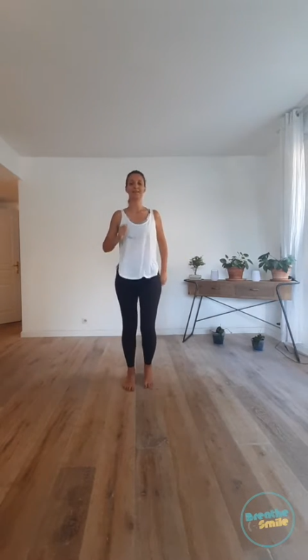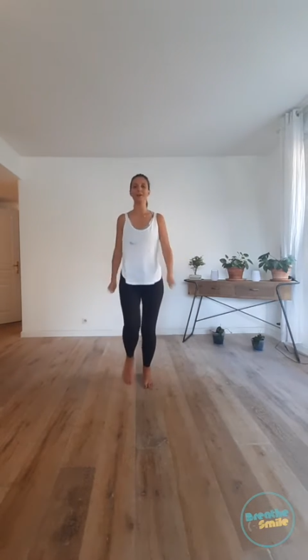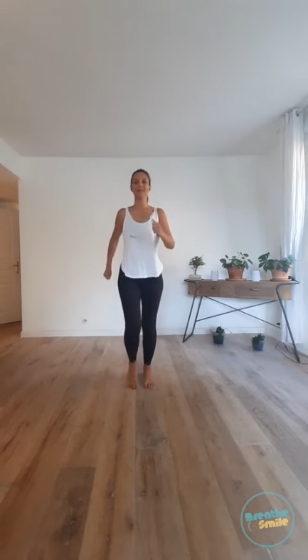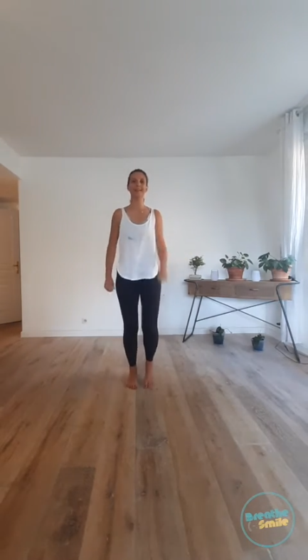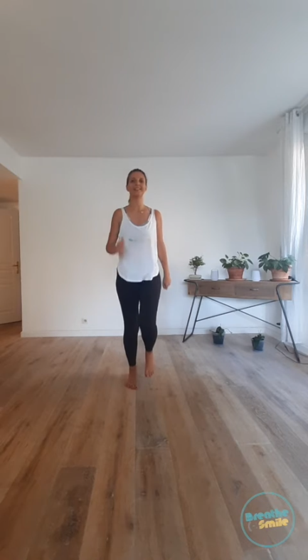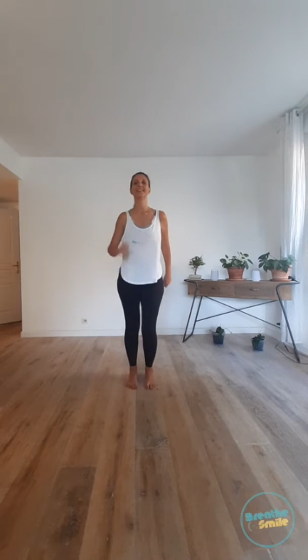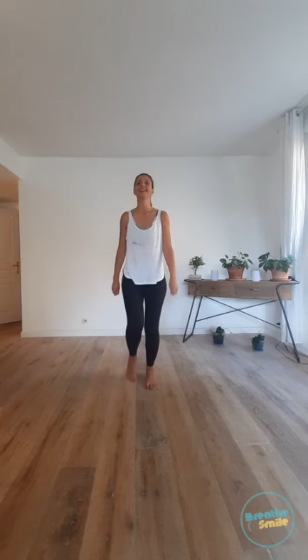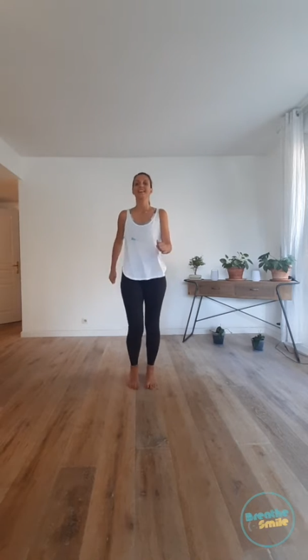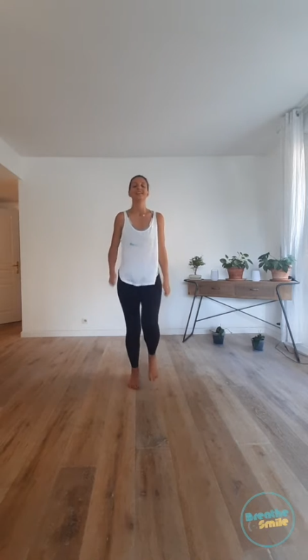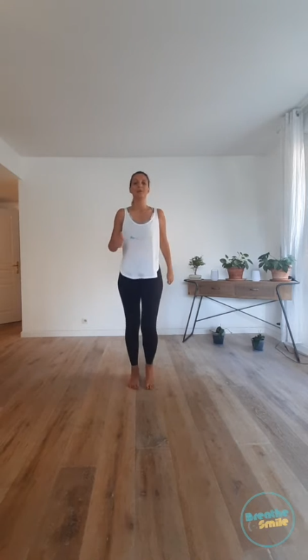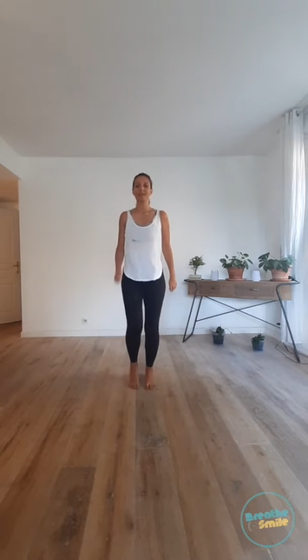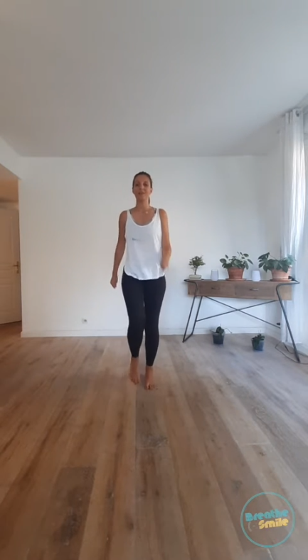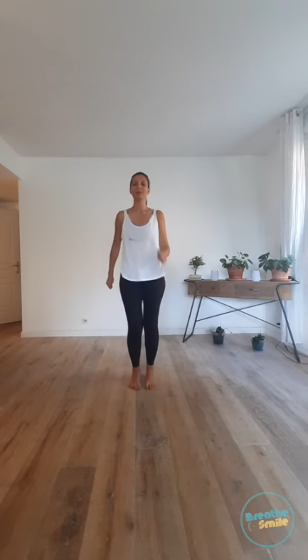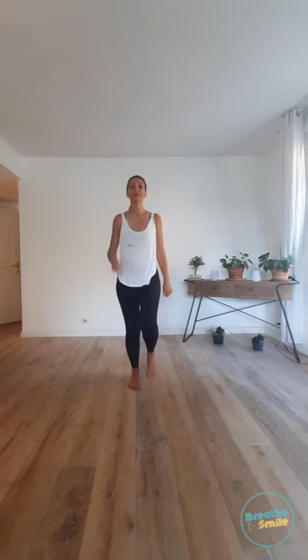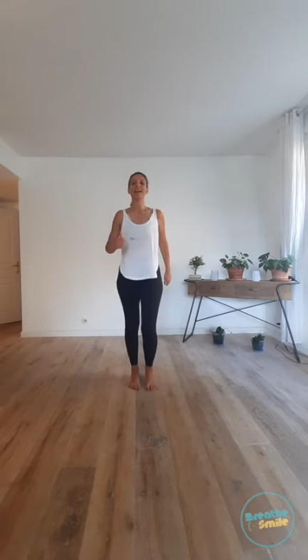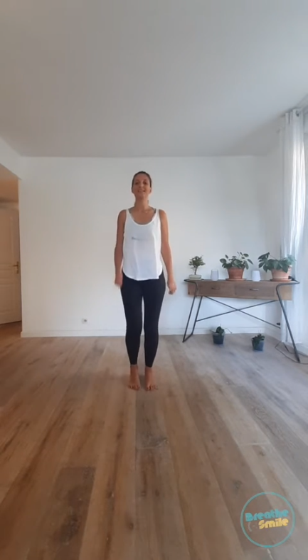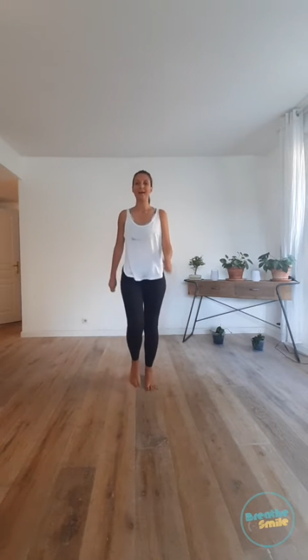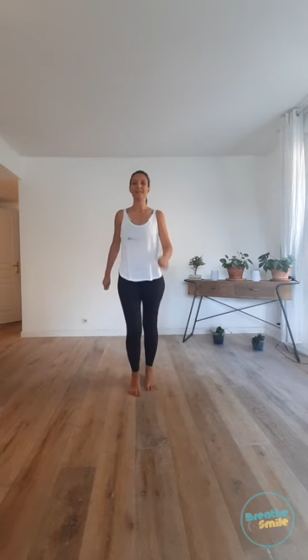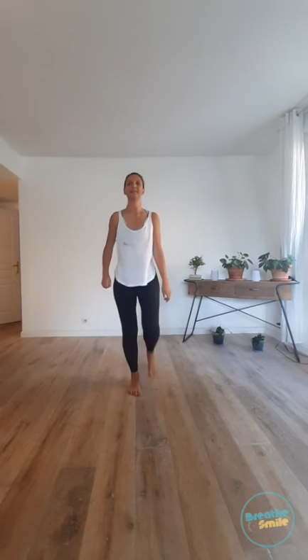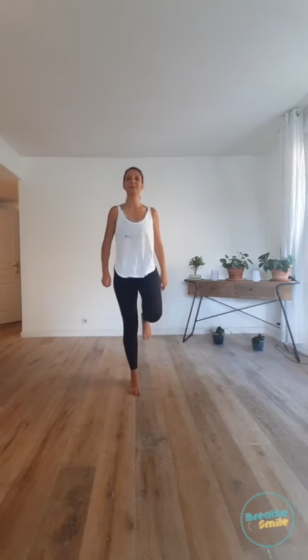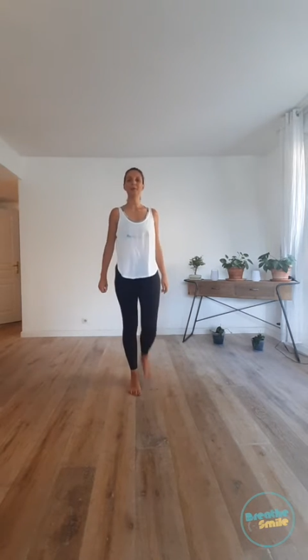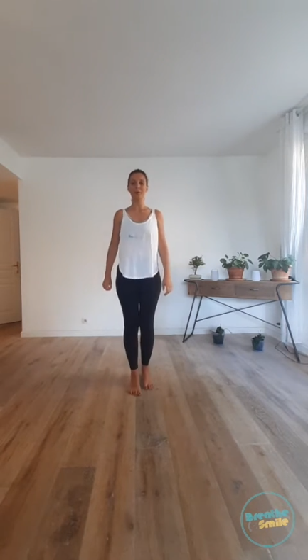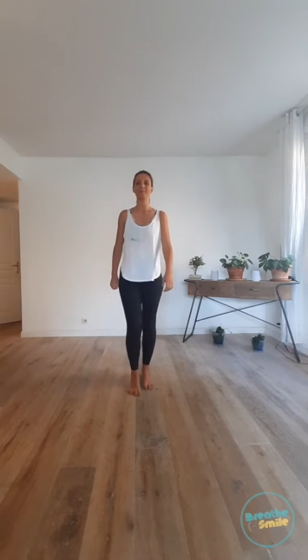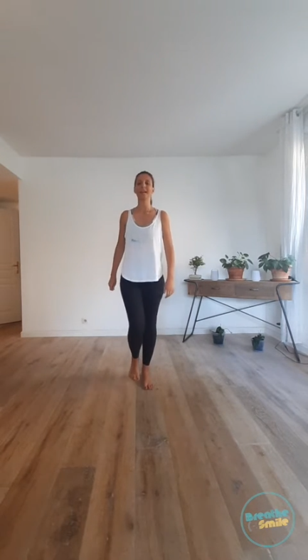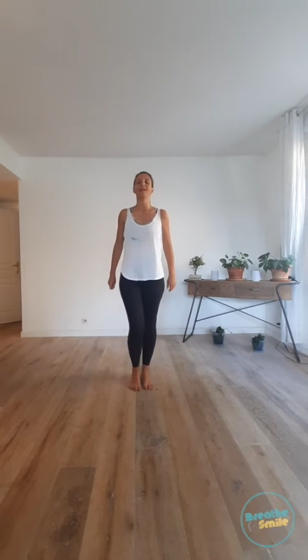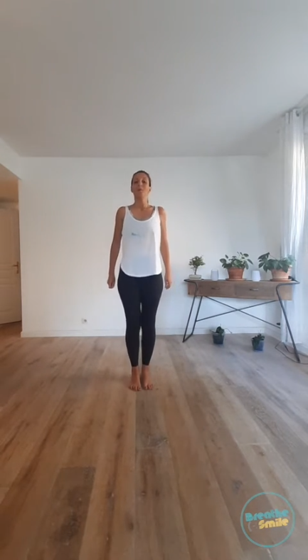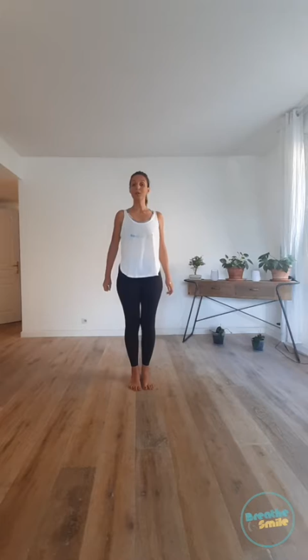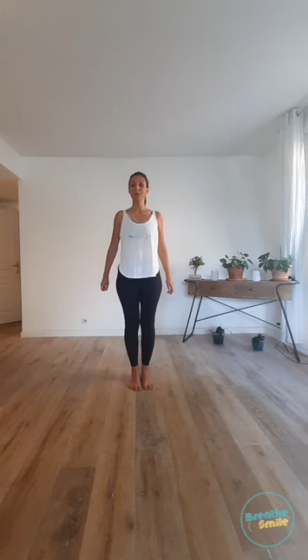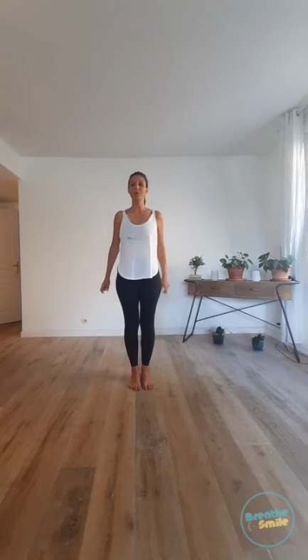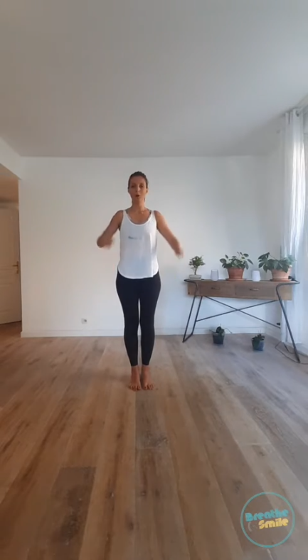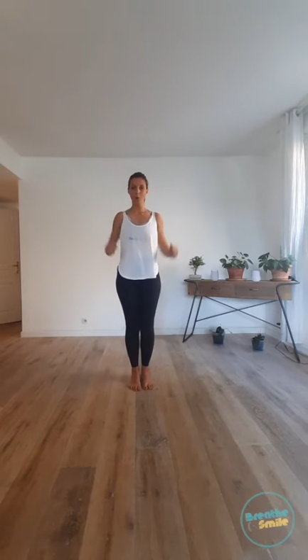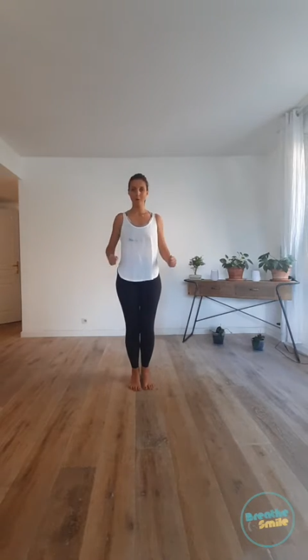Let's walk a little bit. Don't forget — breathe and smile. Beautiful! Pose number two: Warrior.